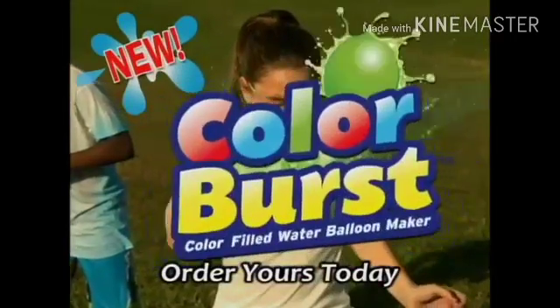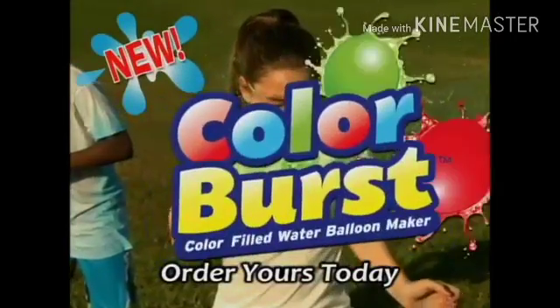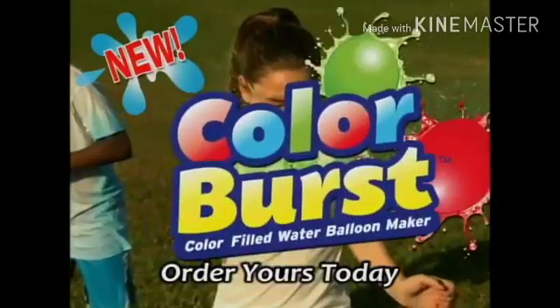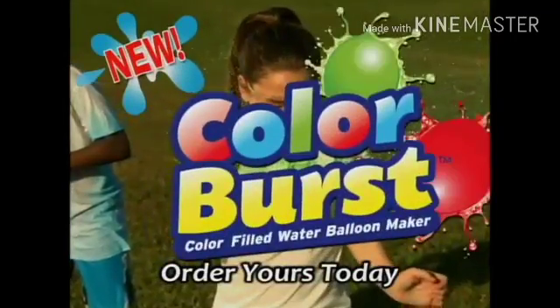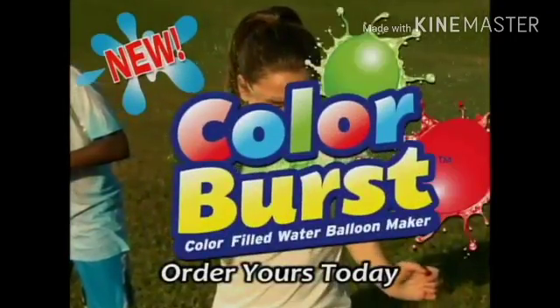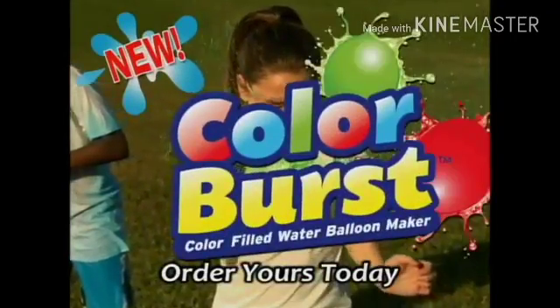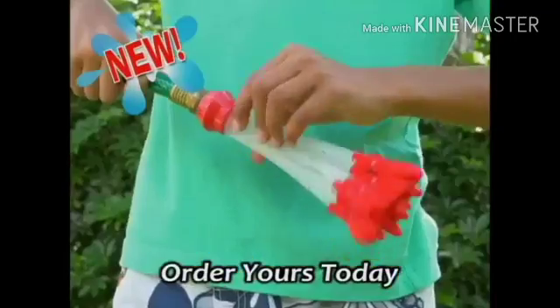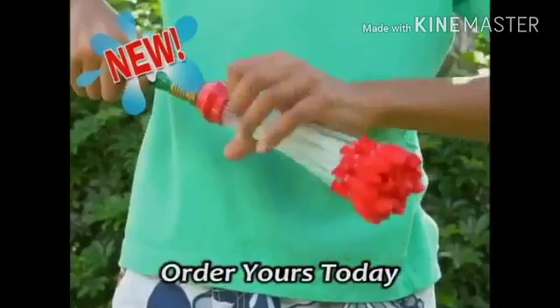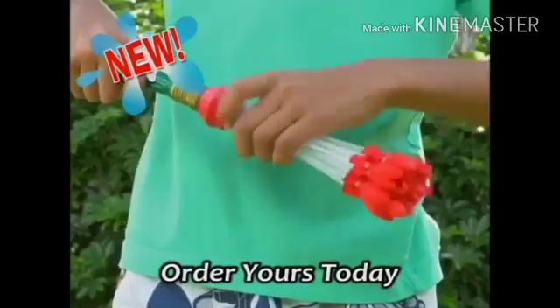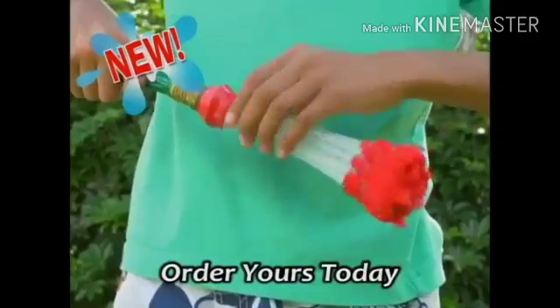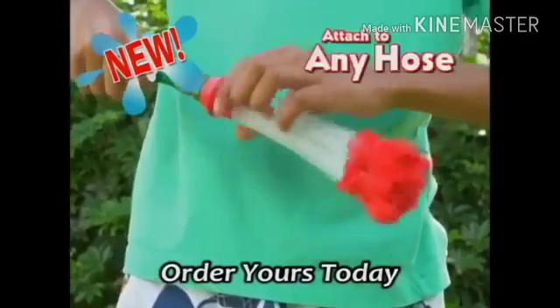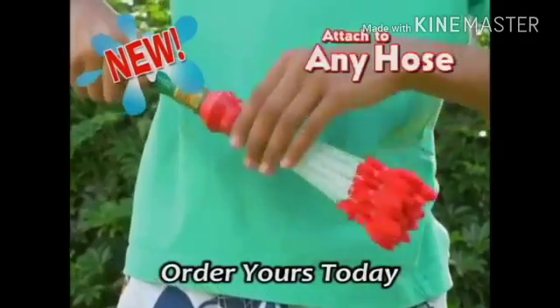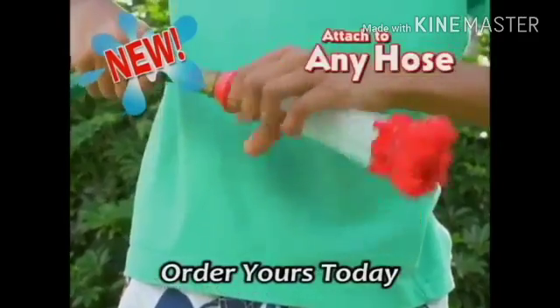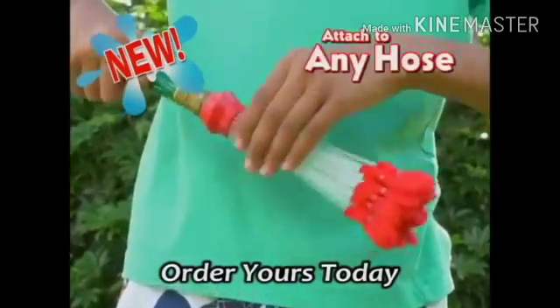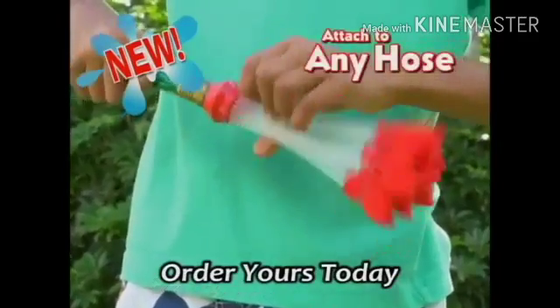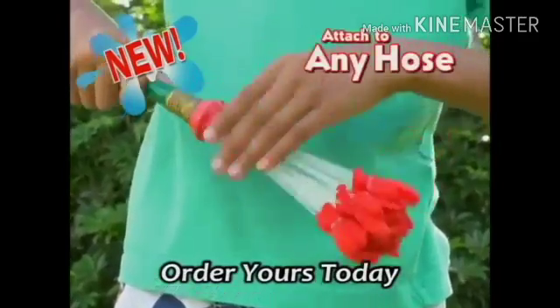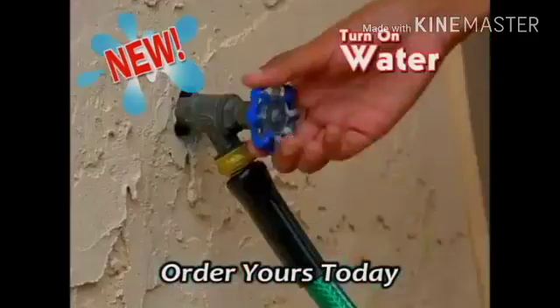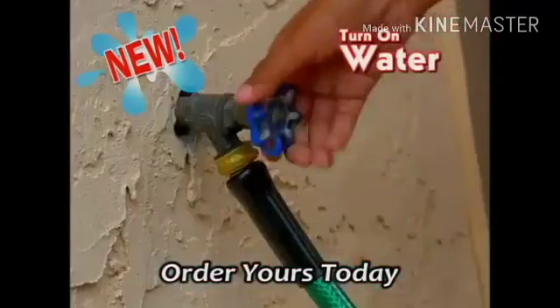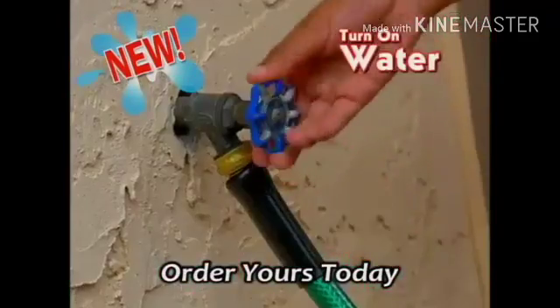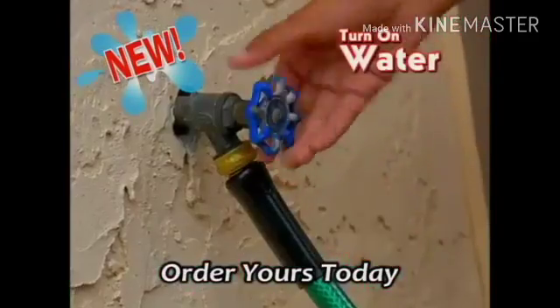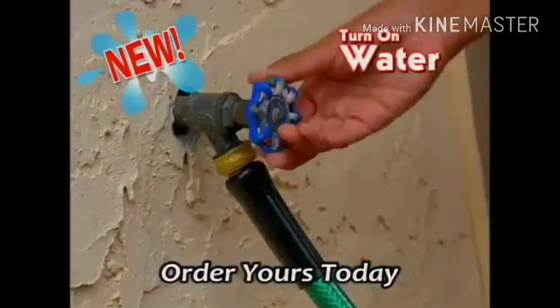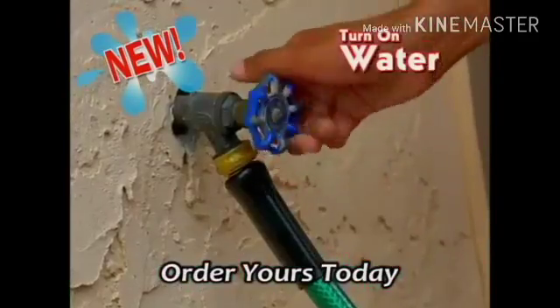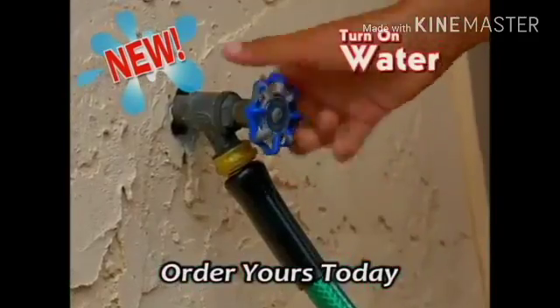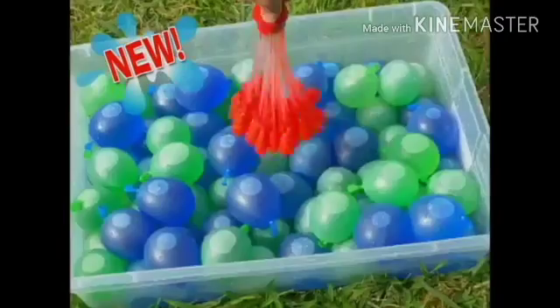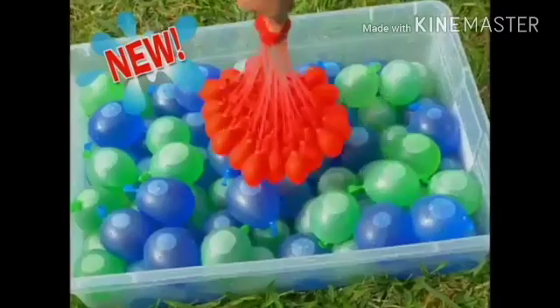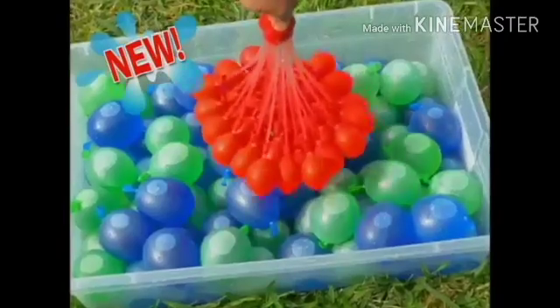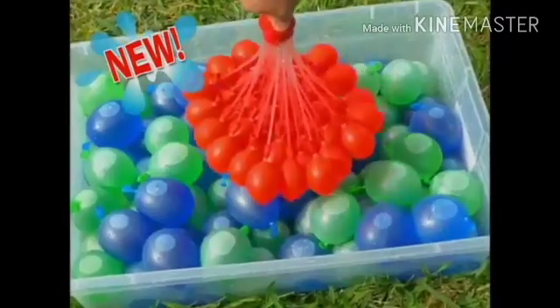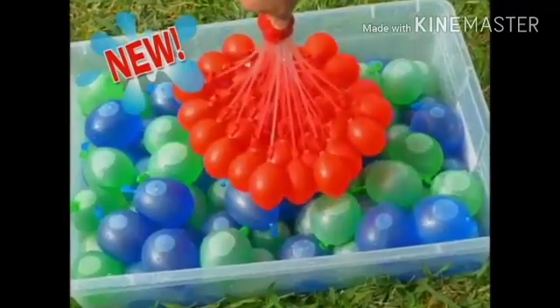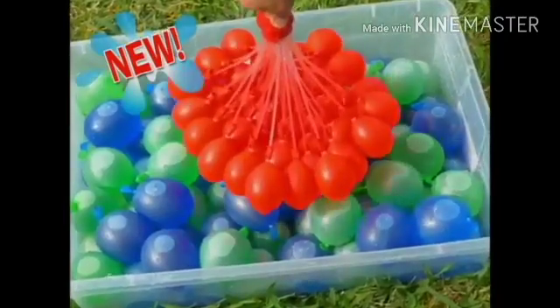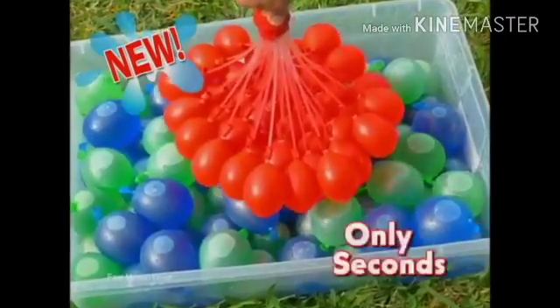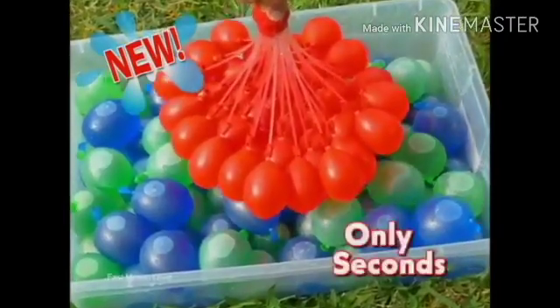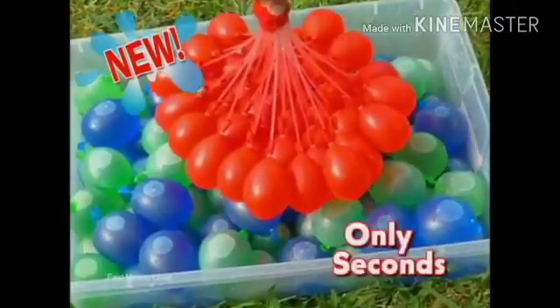Color Burst! It's easy. Just attach it to the hose and turn on the water. Then Color Burst does the rest.